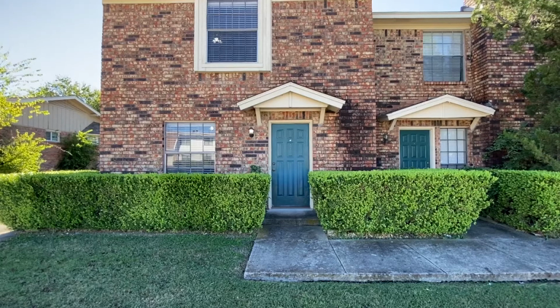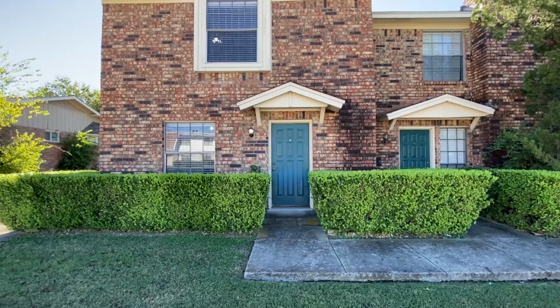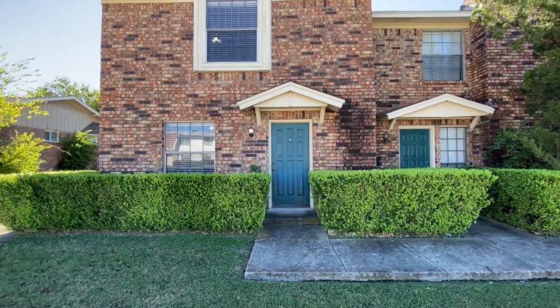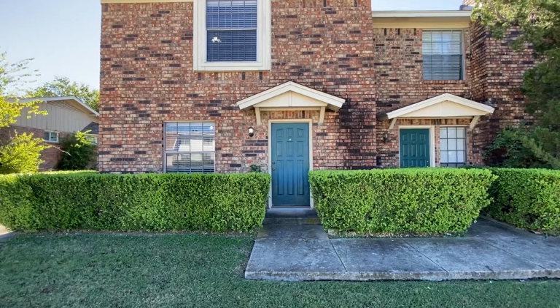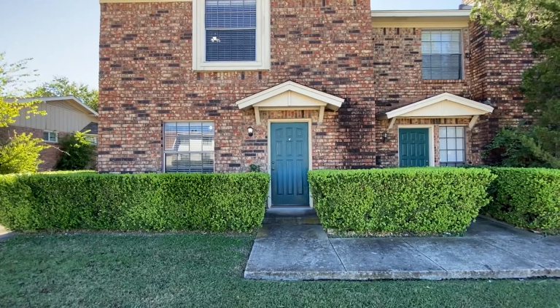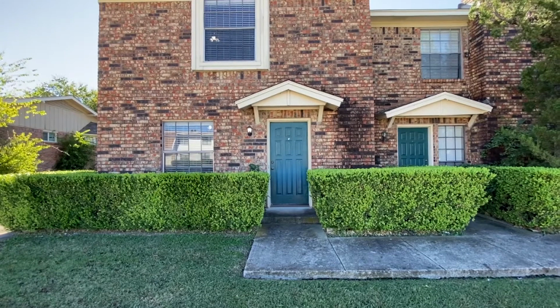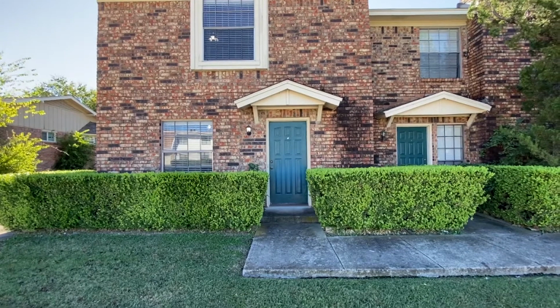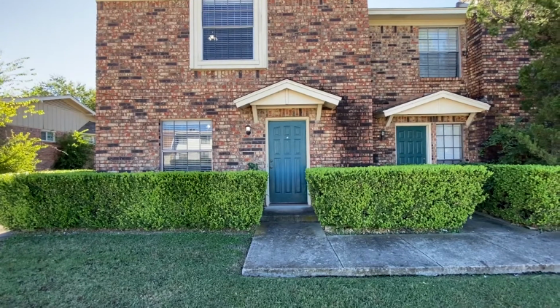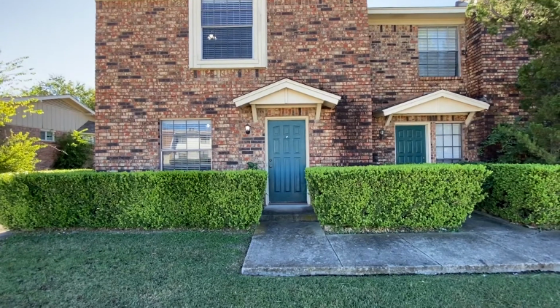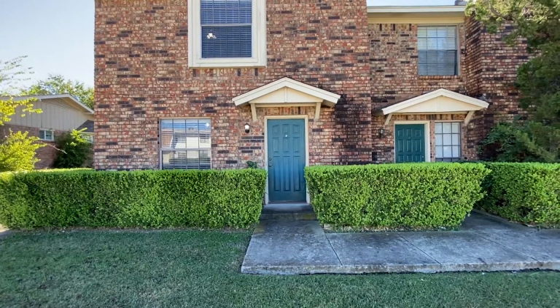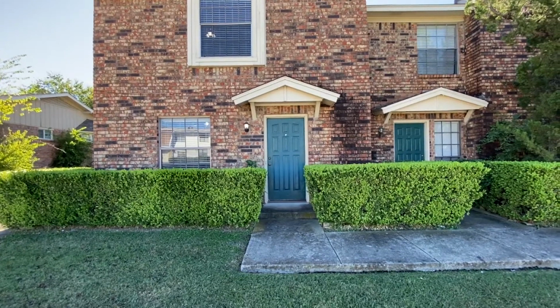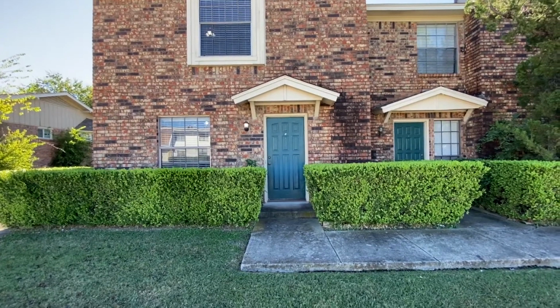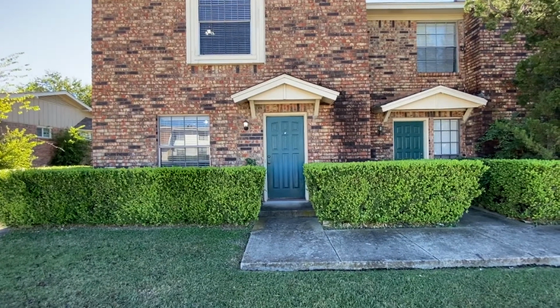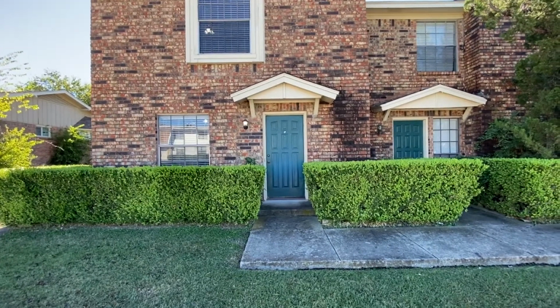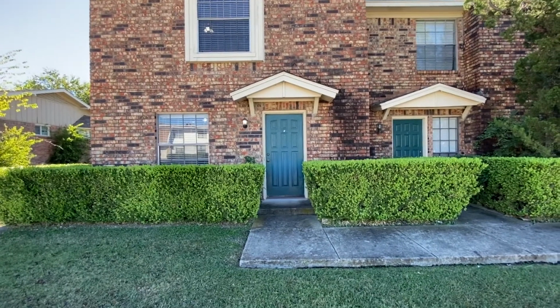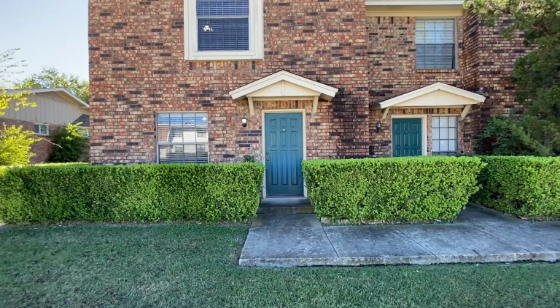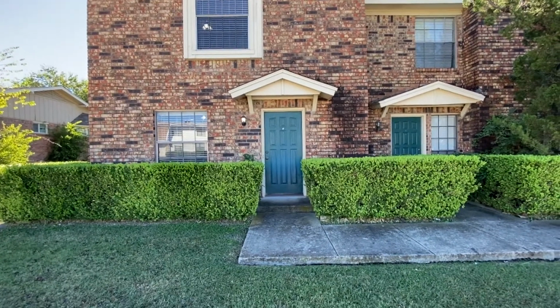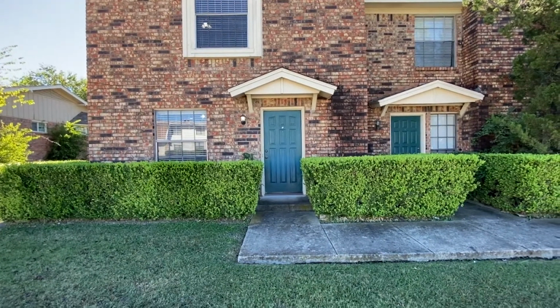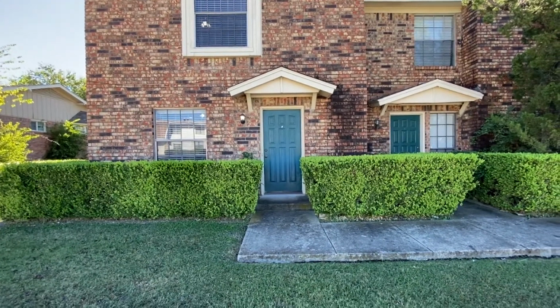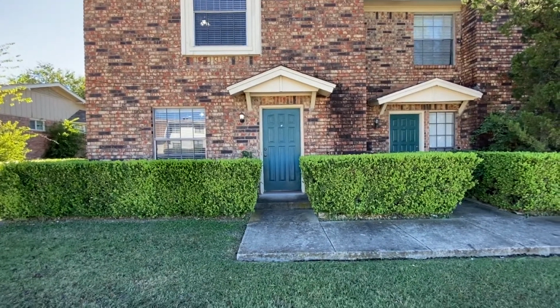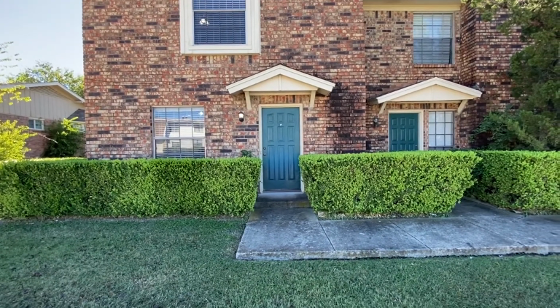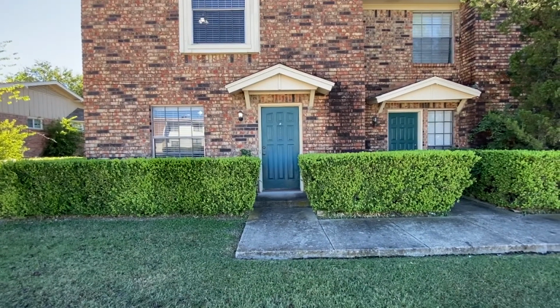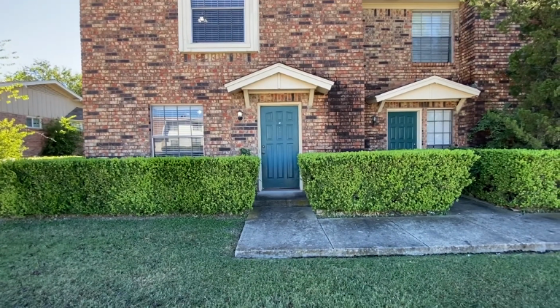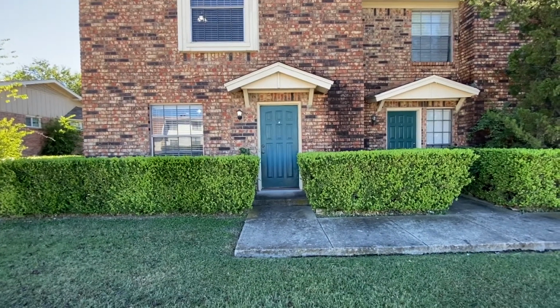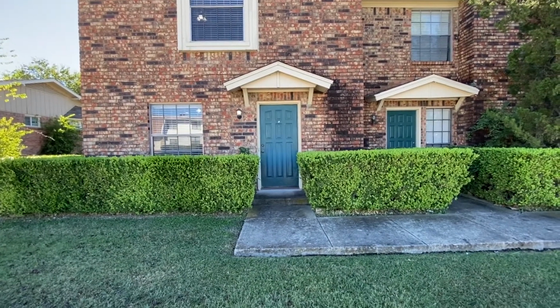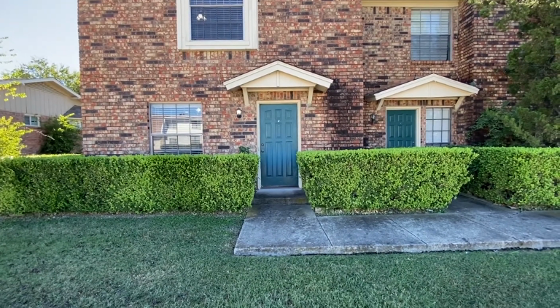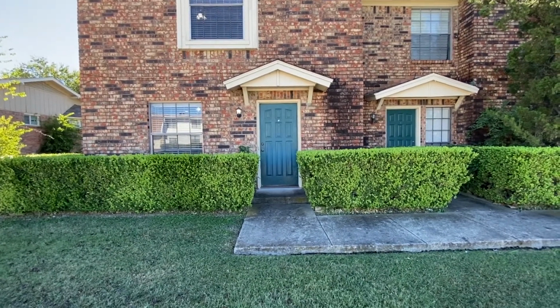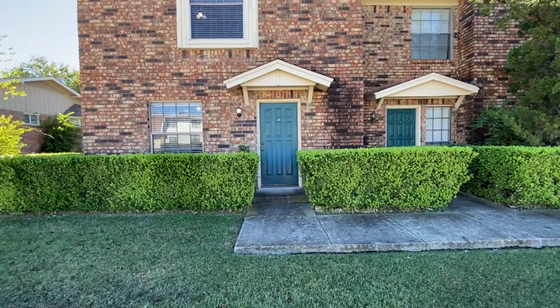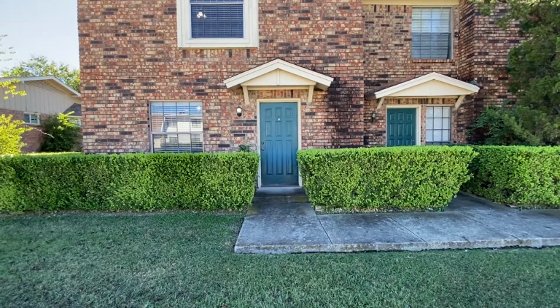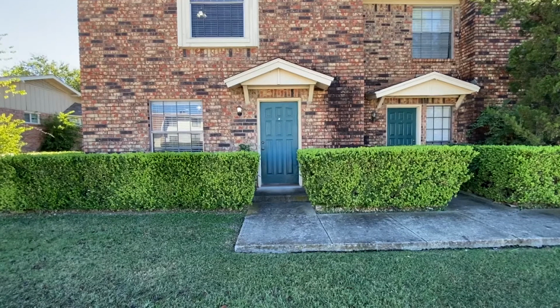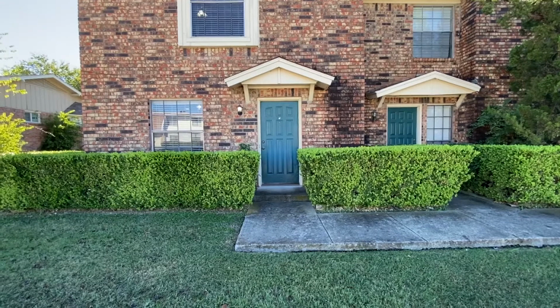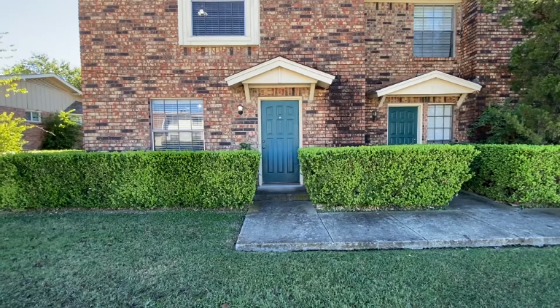Hi, this is Rob with First Choice Property Management, here at 3225 Cortez.